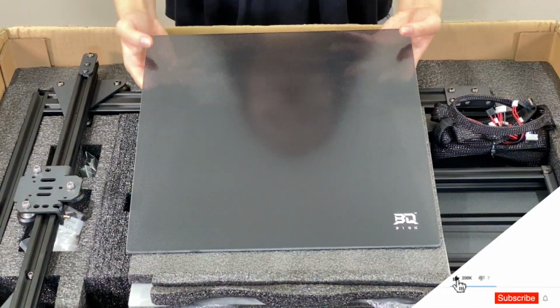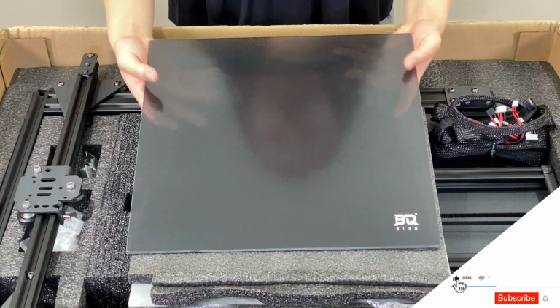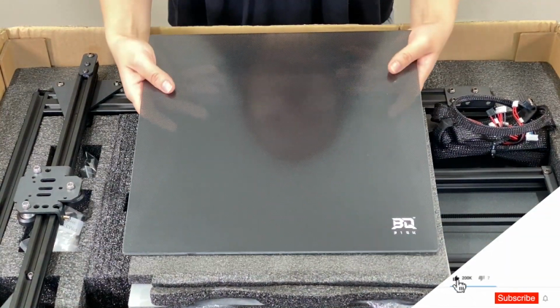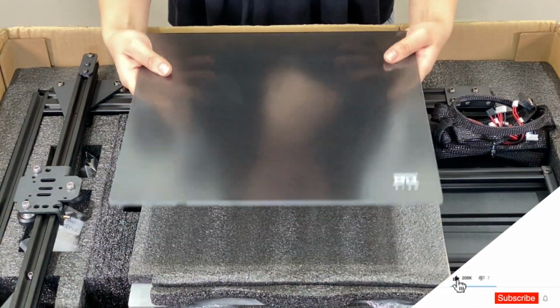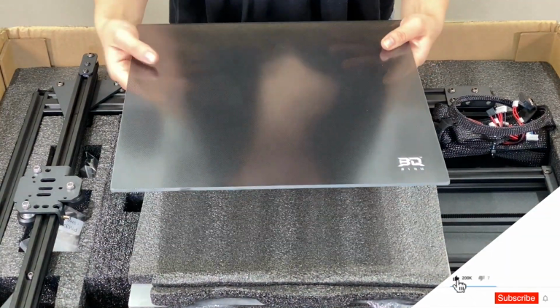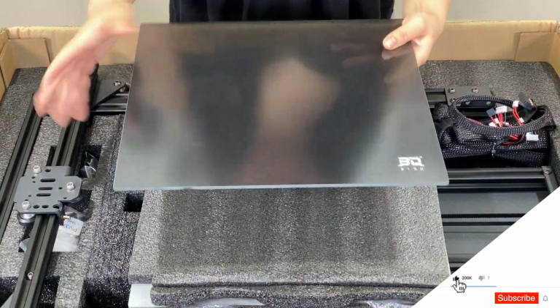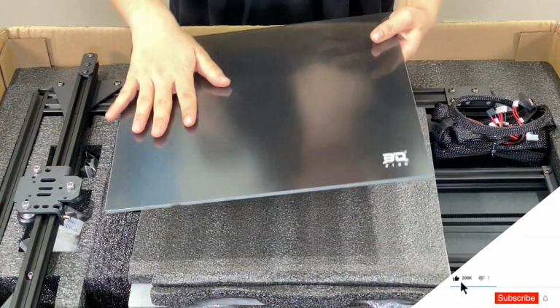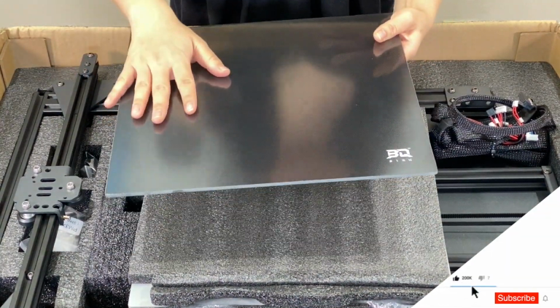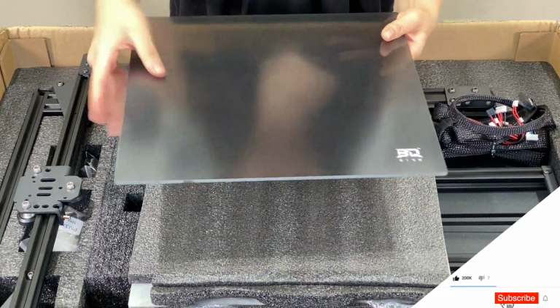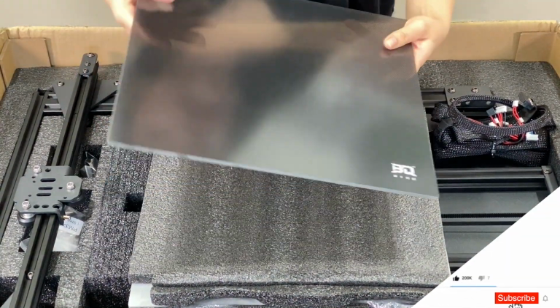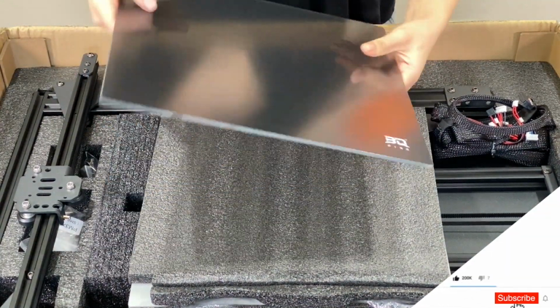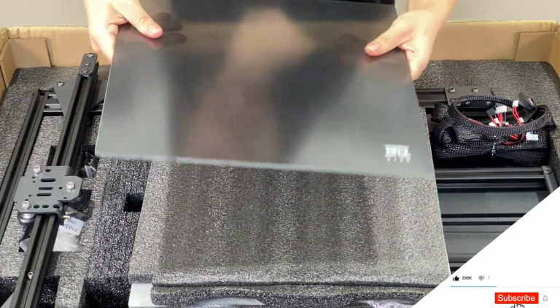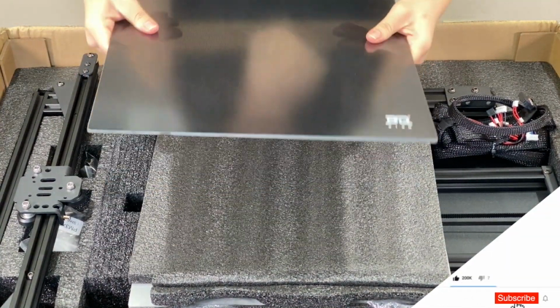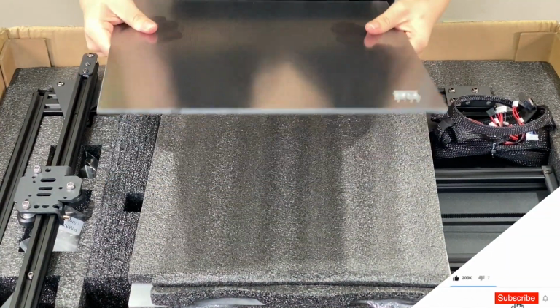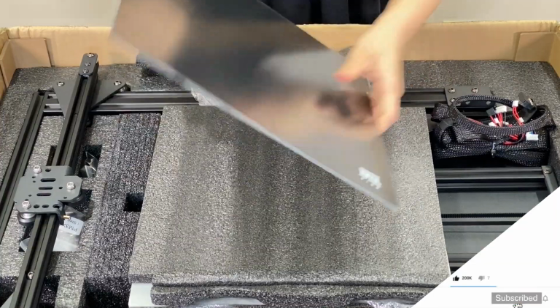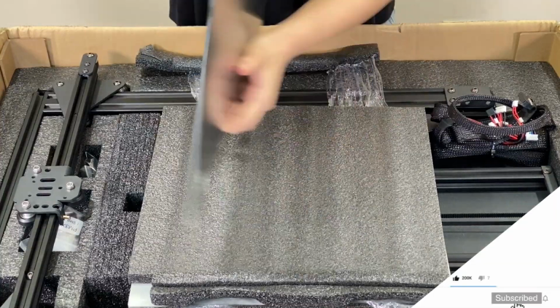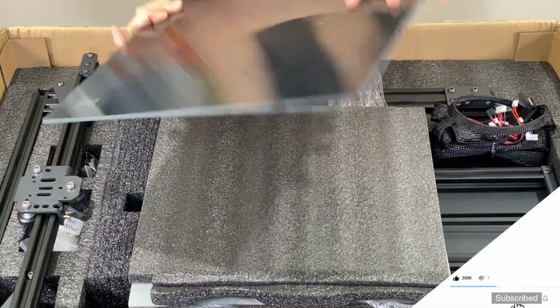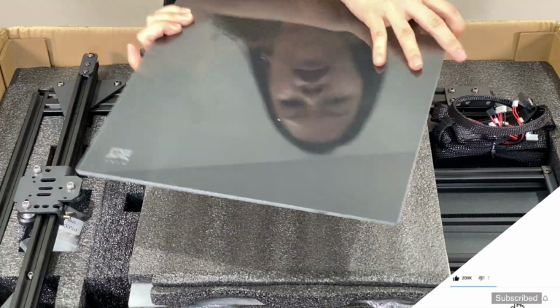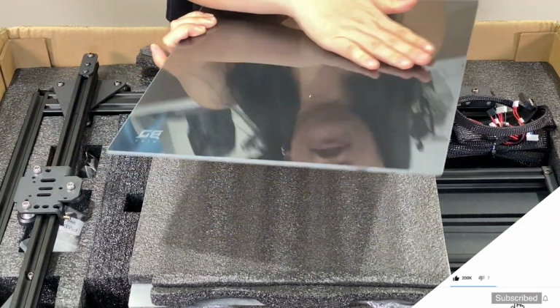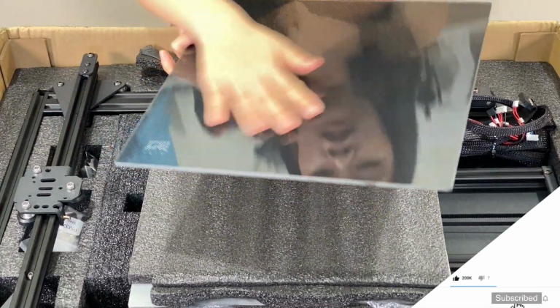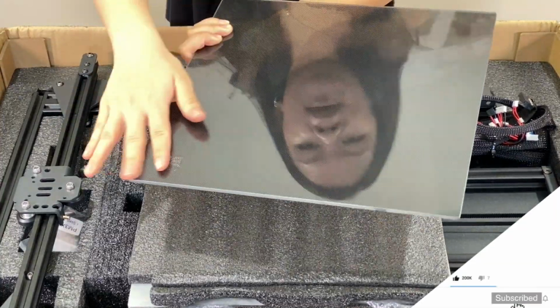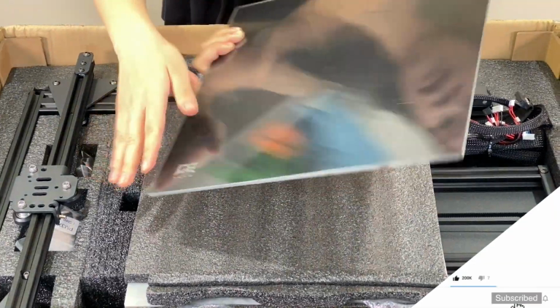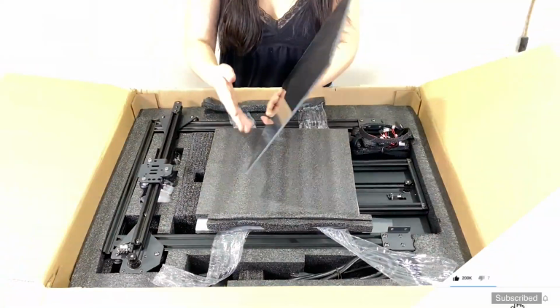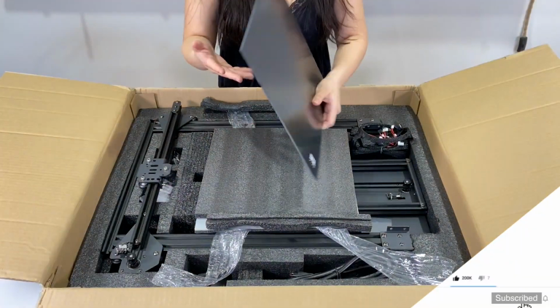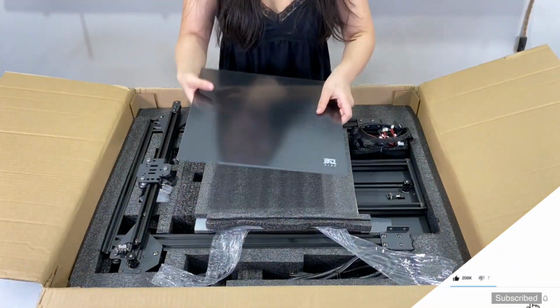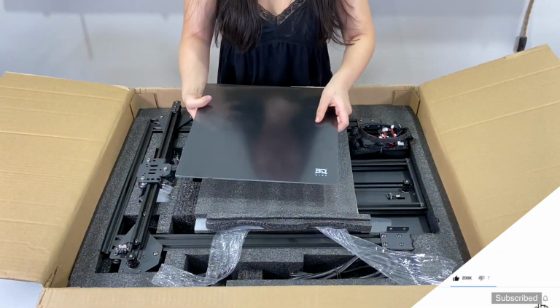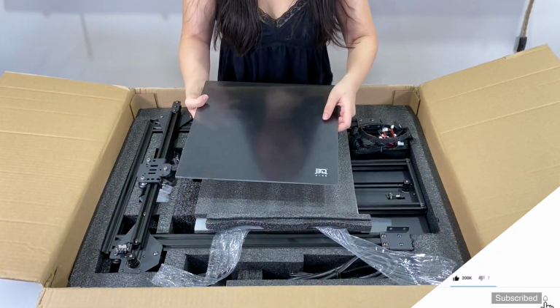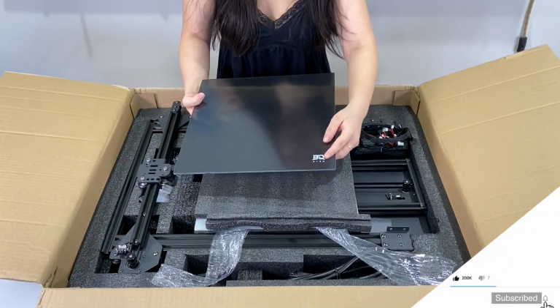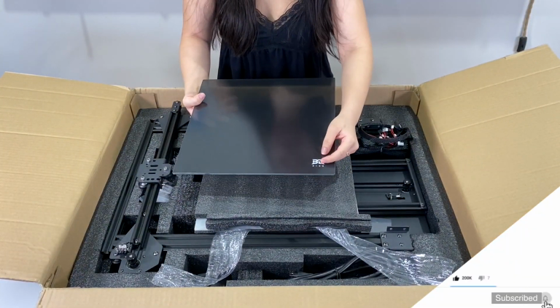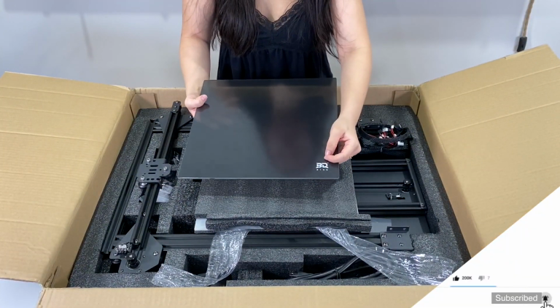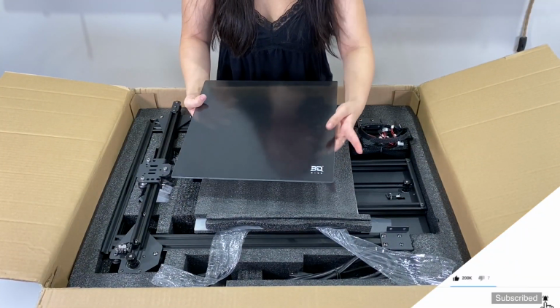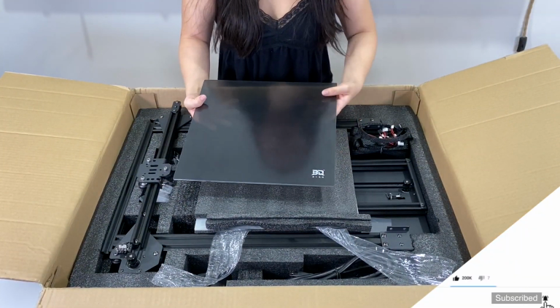As we see, this is a glass bed — it is not flexible at all. Here it is in the back and they have their nice BQ logo on the bottom.